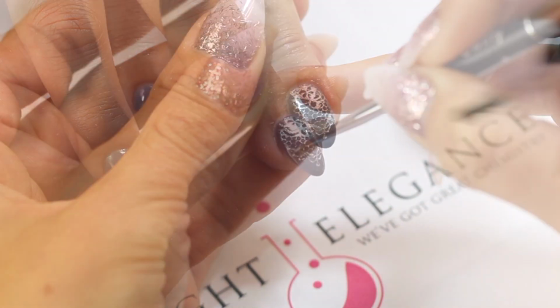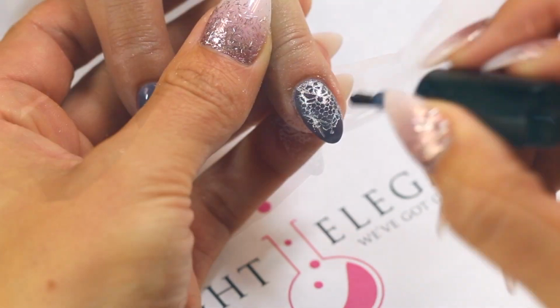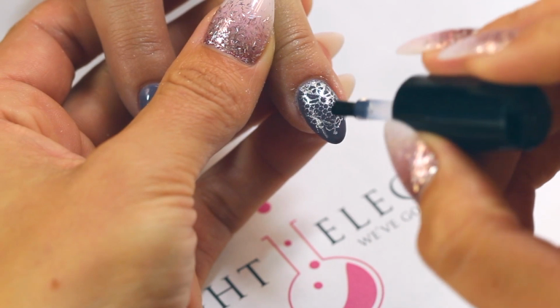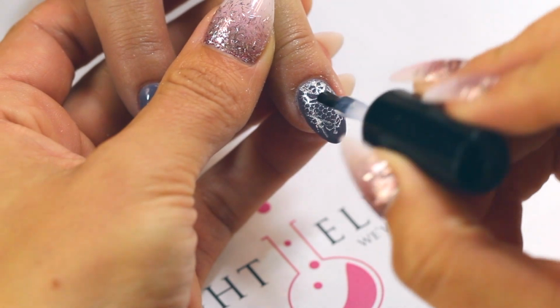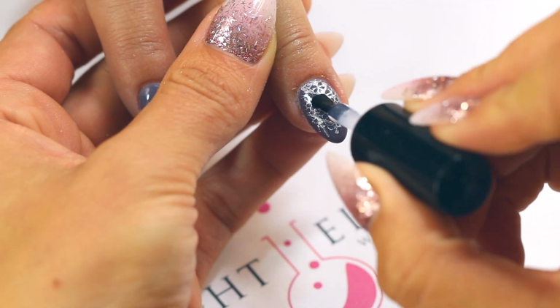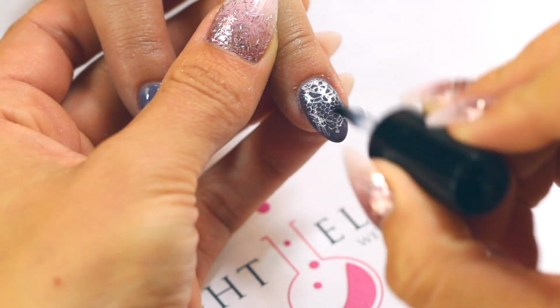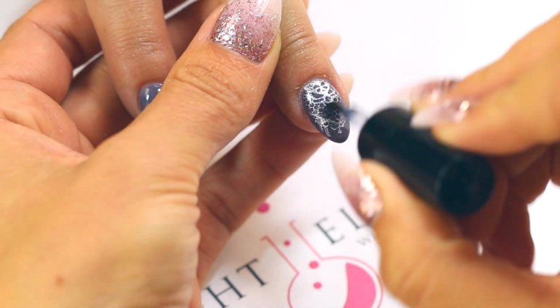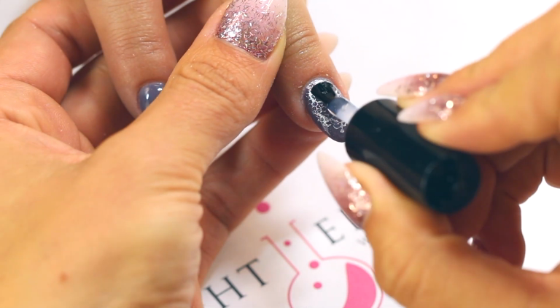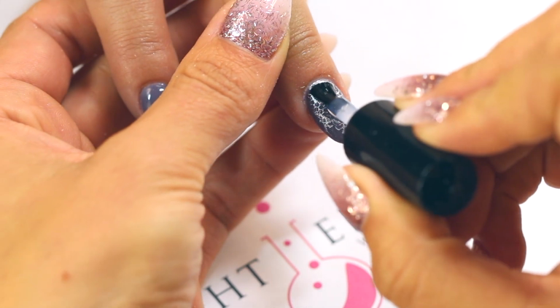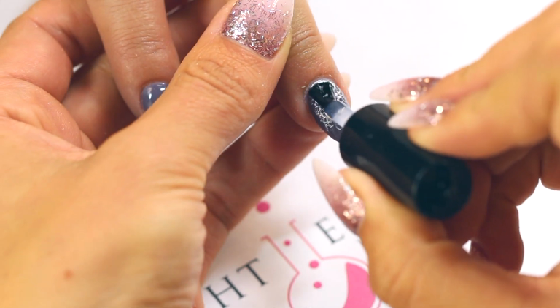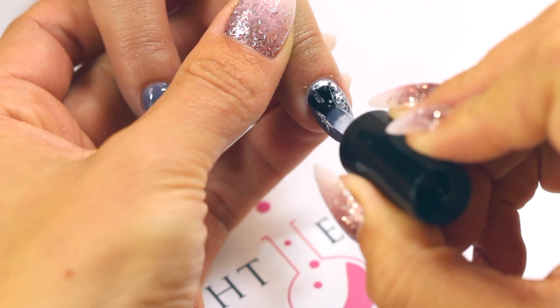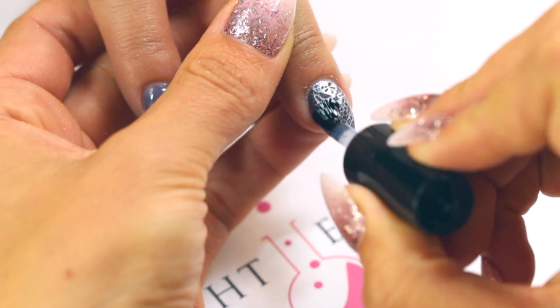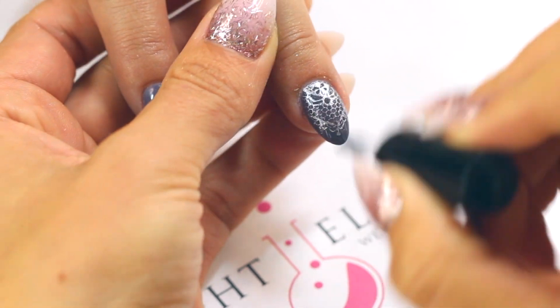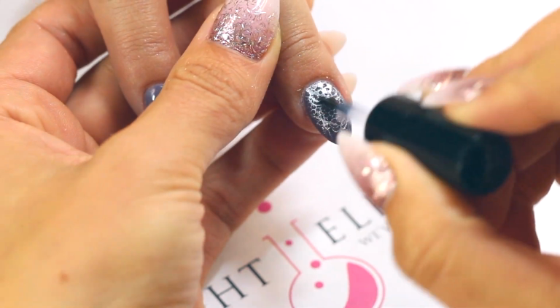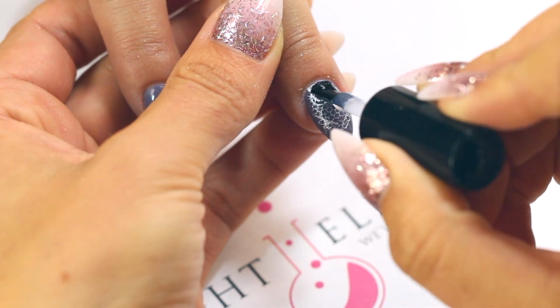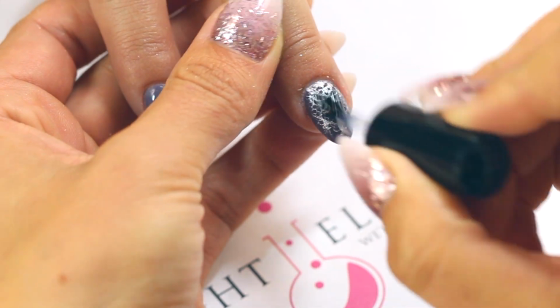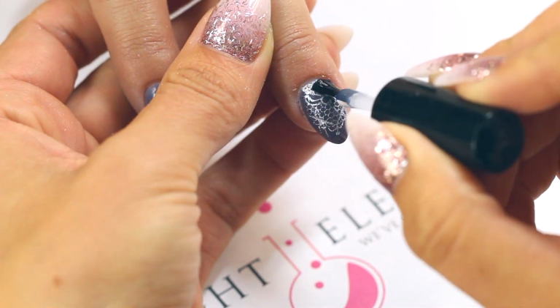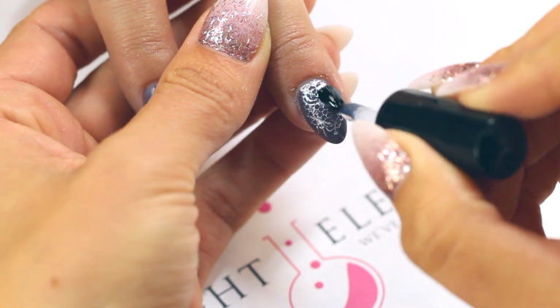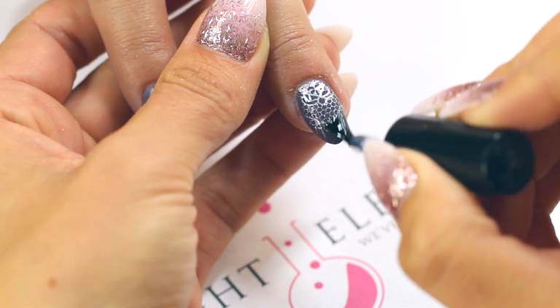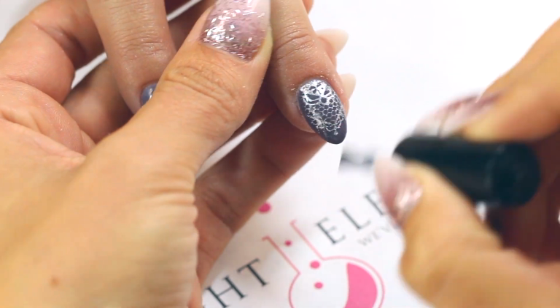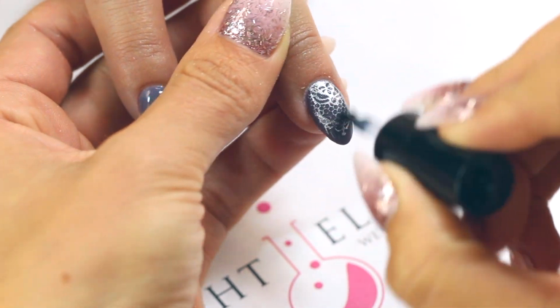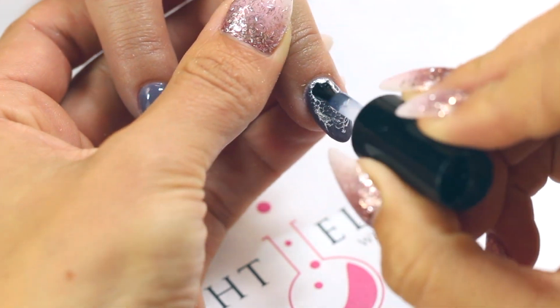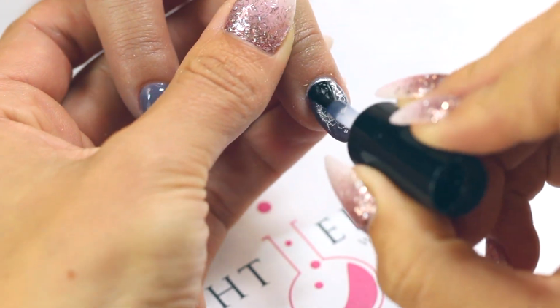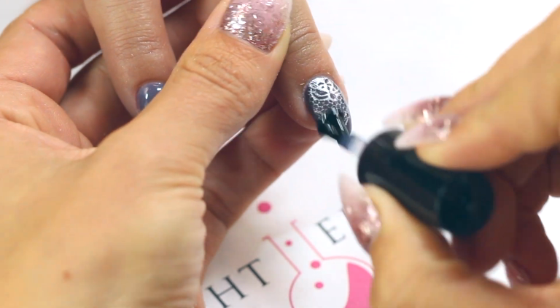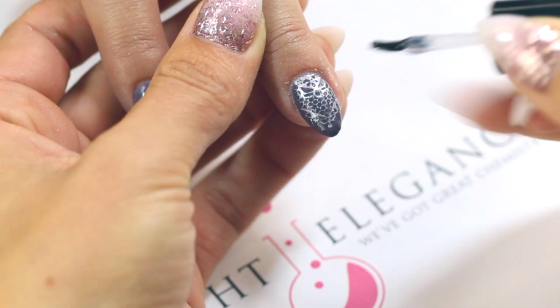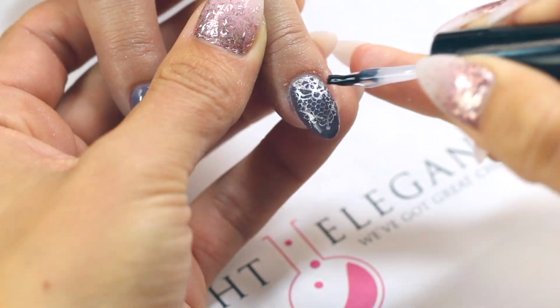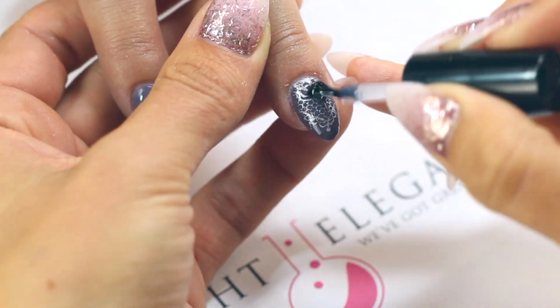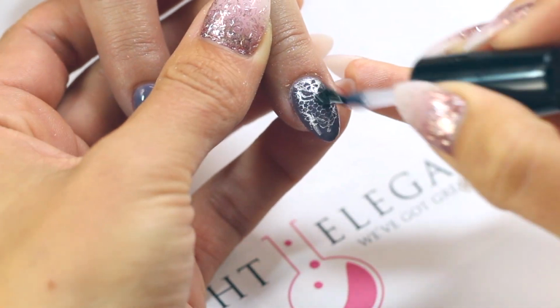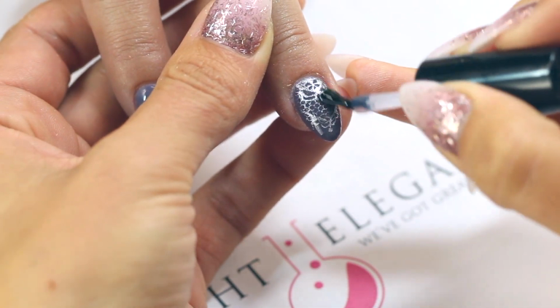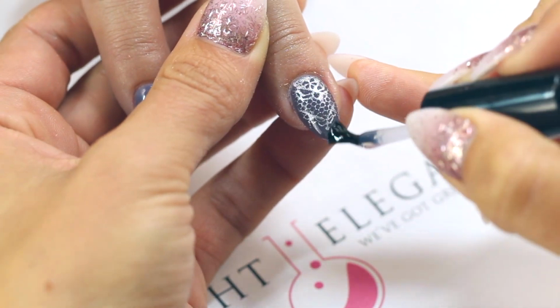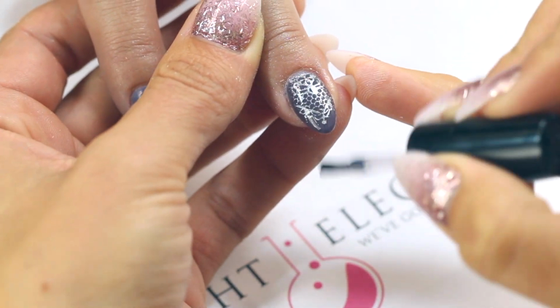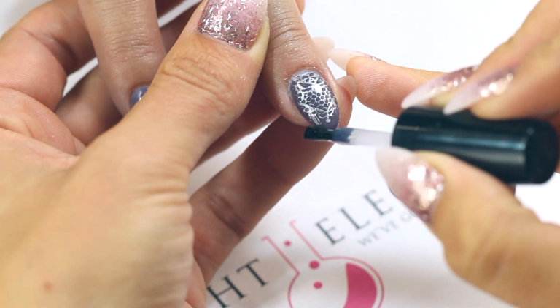Finish it off with super shiny. Cure, cleanse, and cuticle oil.